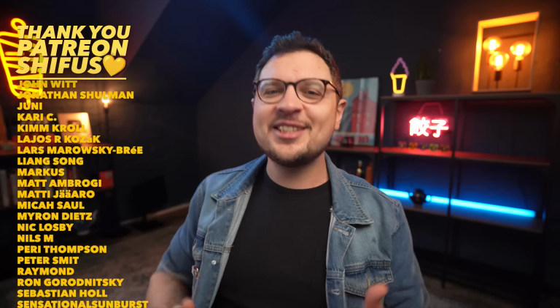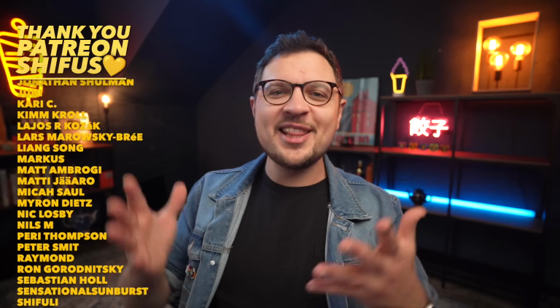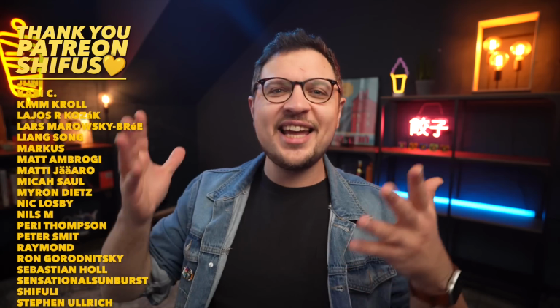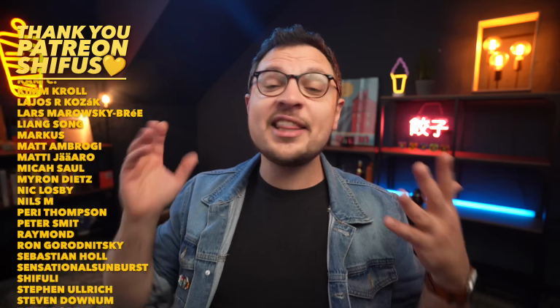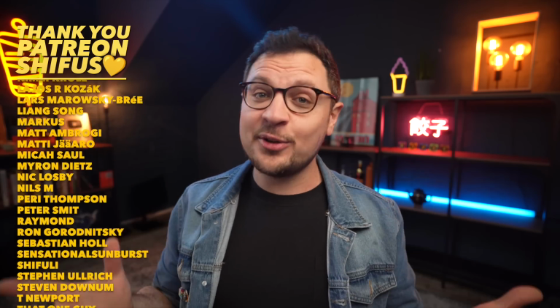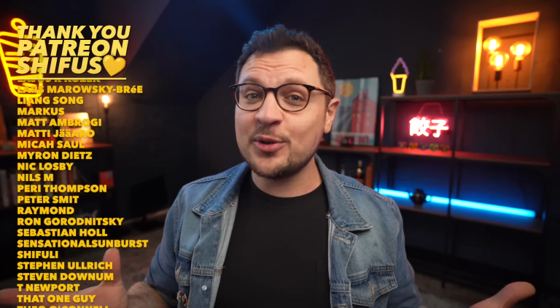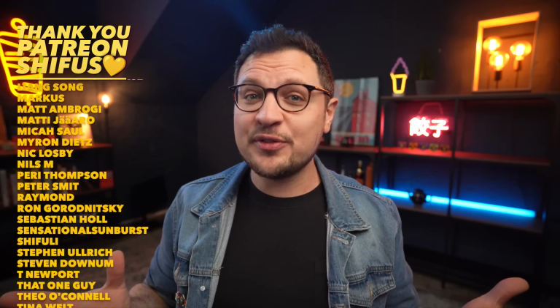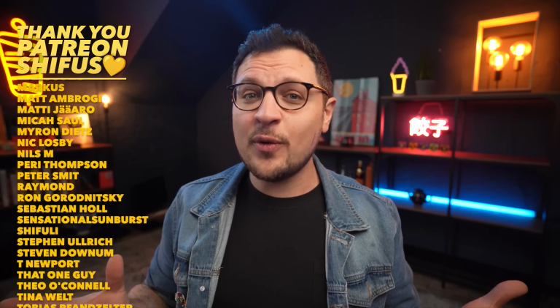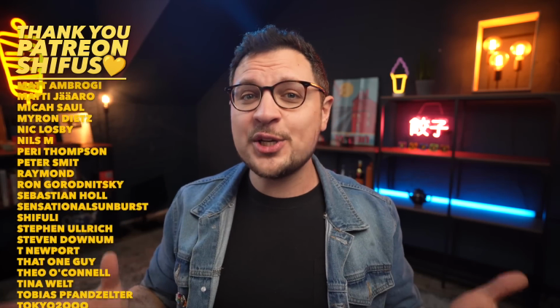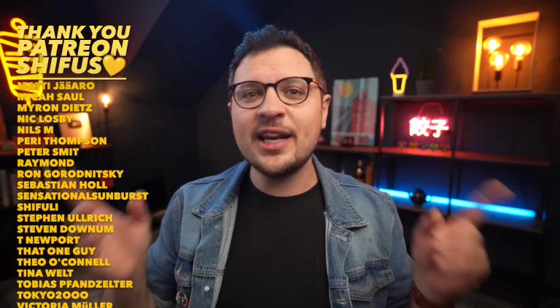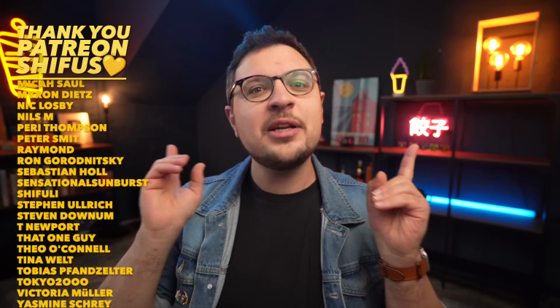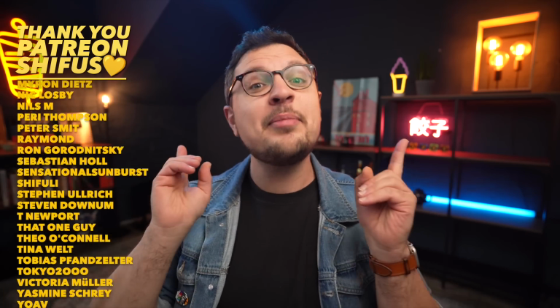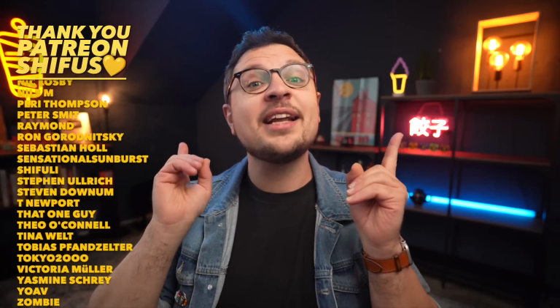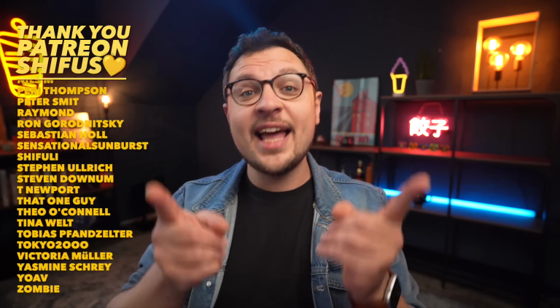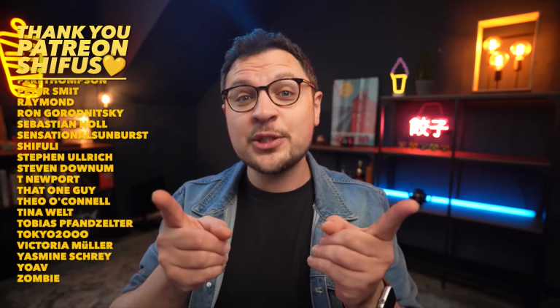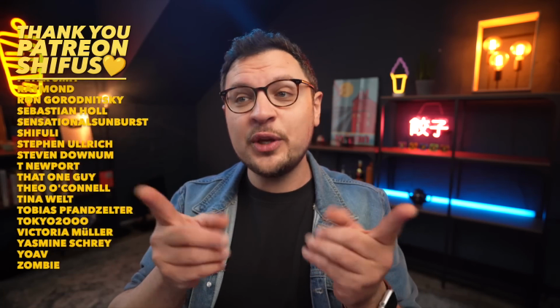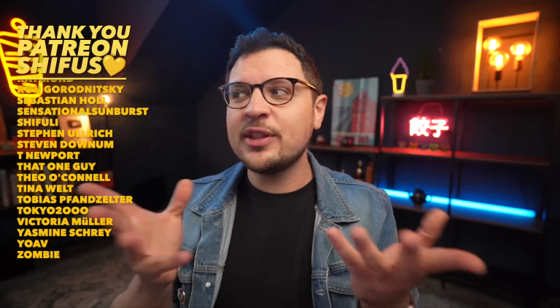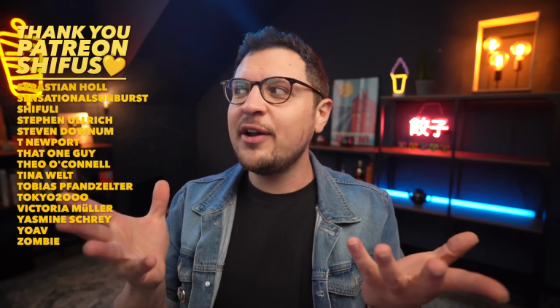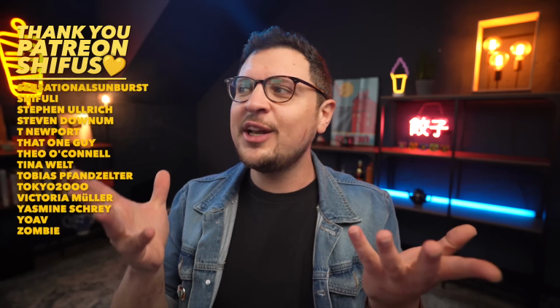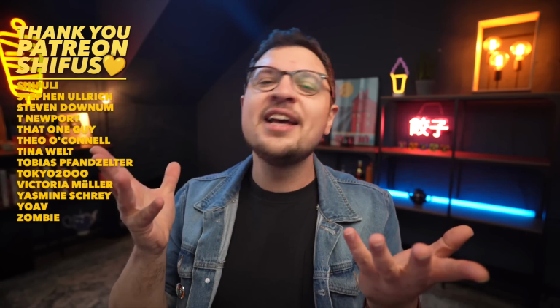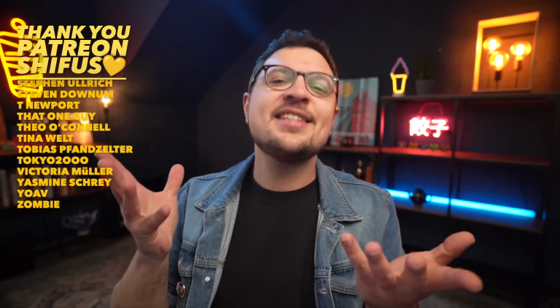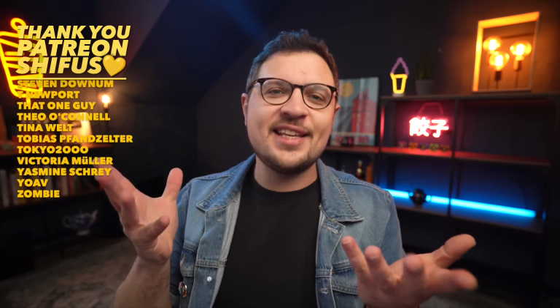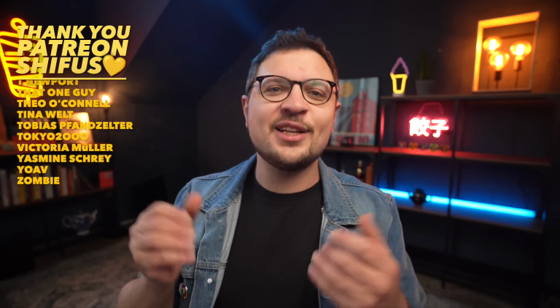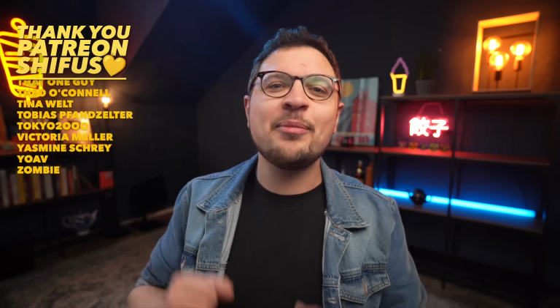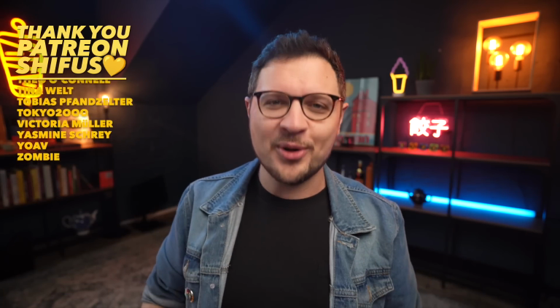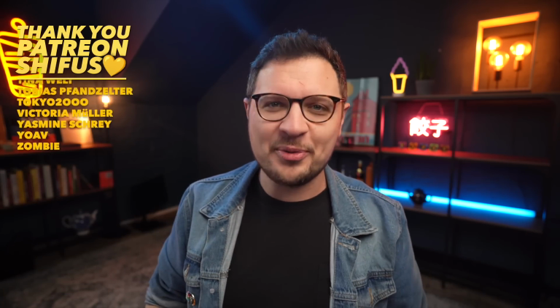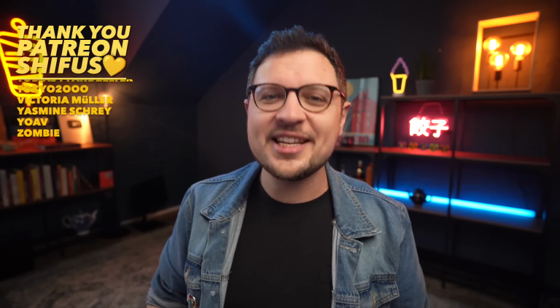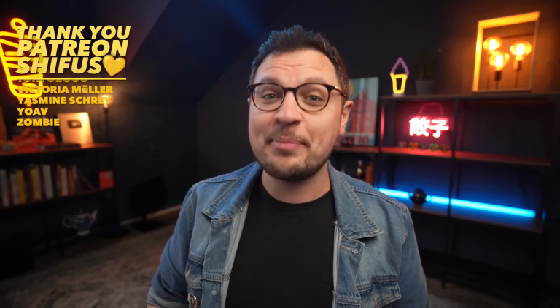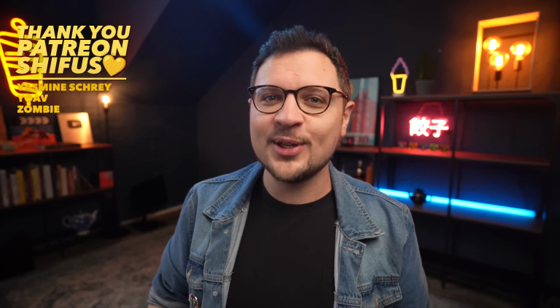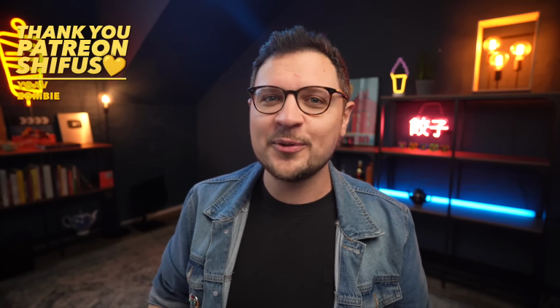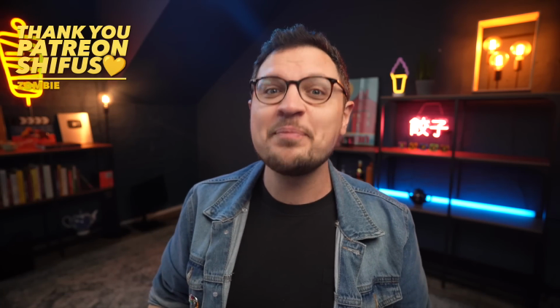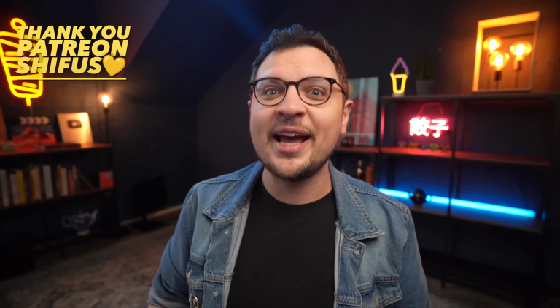Until then, thank you so much for watching, and I'm gonna be back next week with a very season-appropriate episode. Bye!